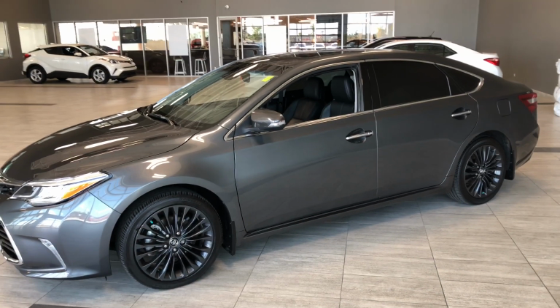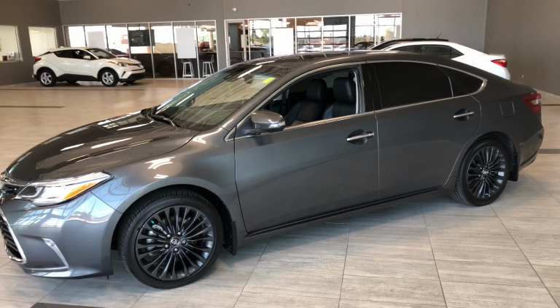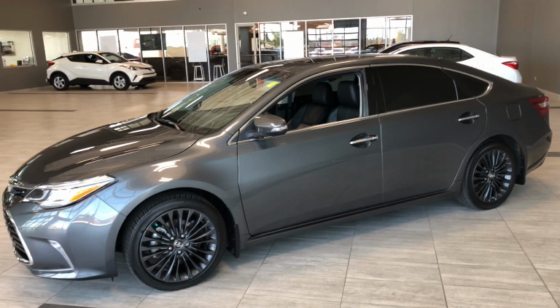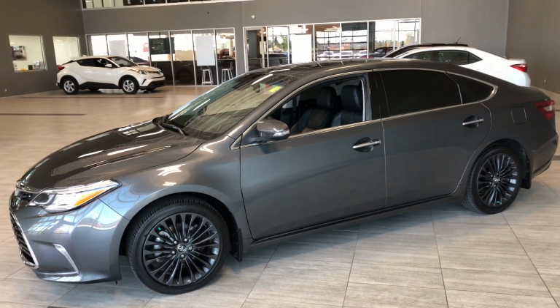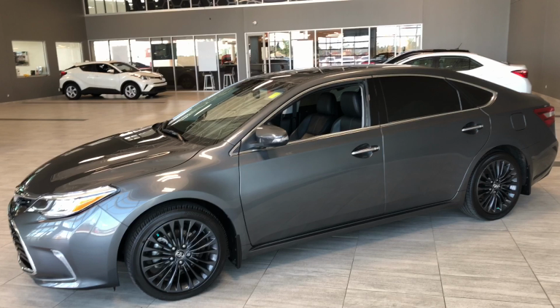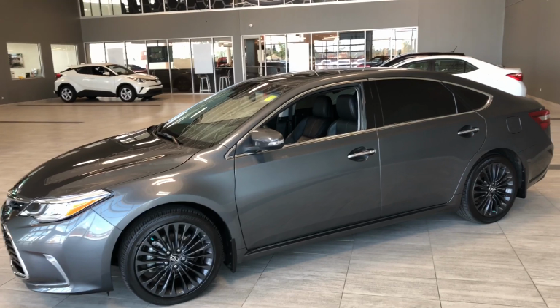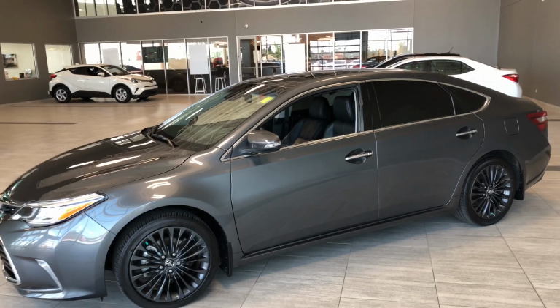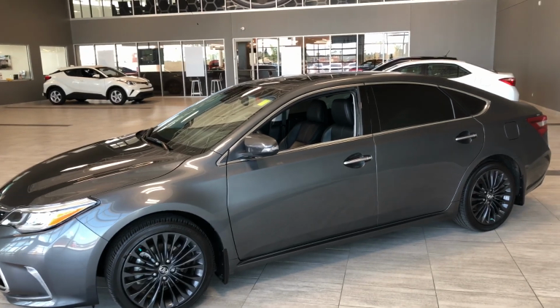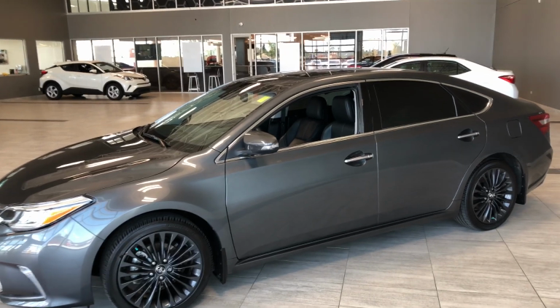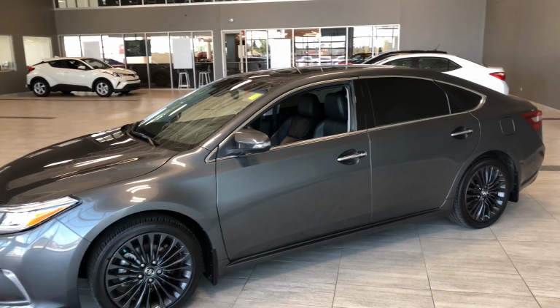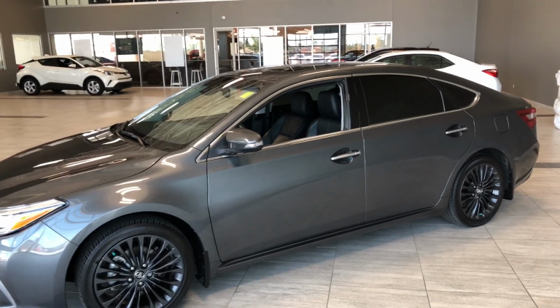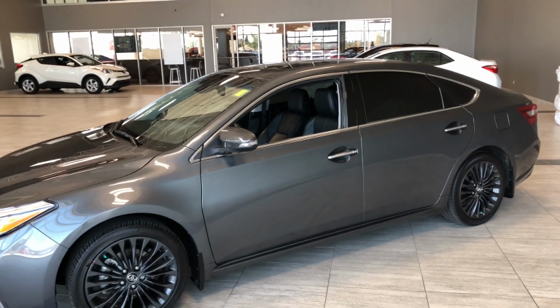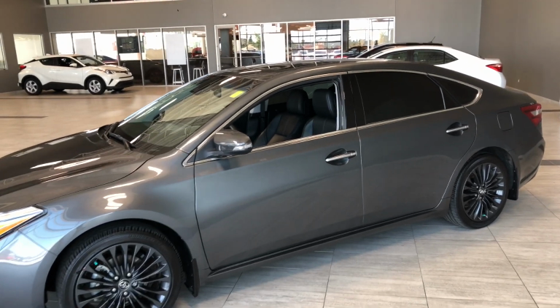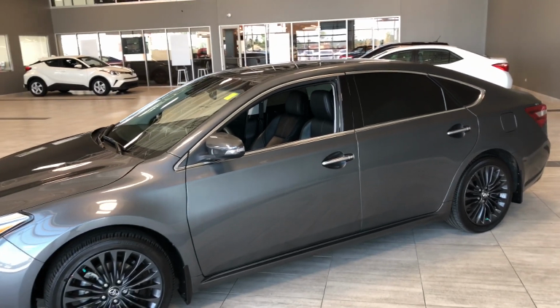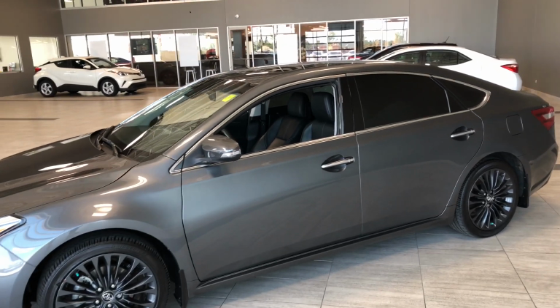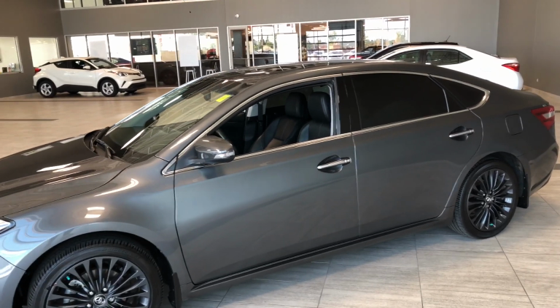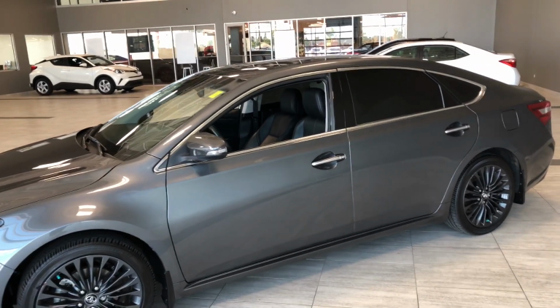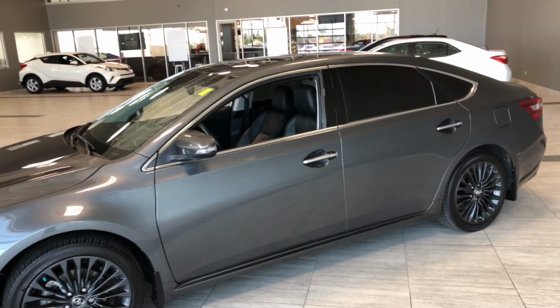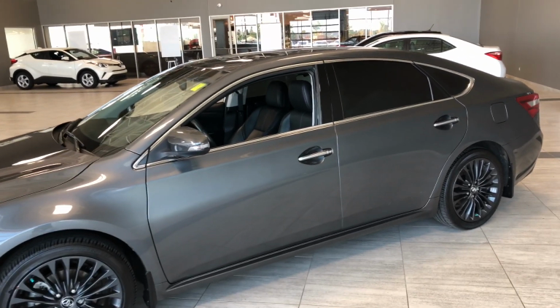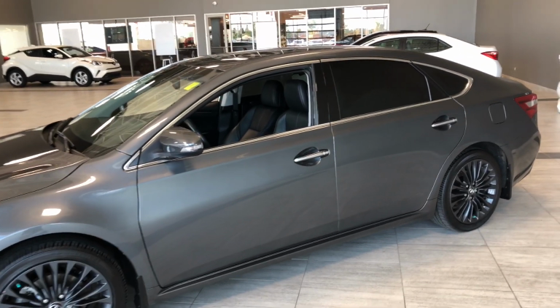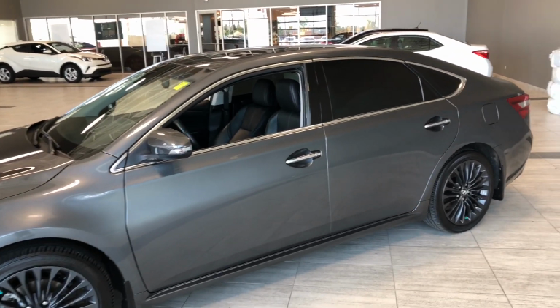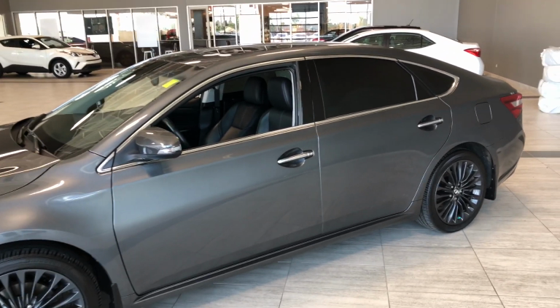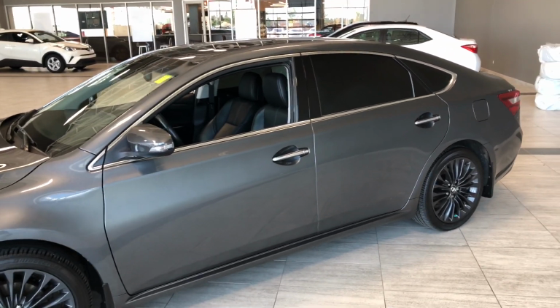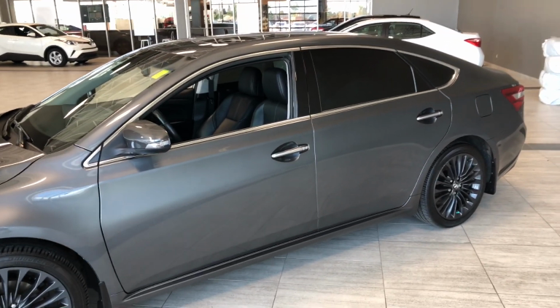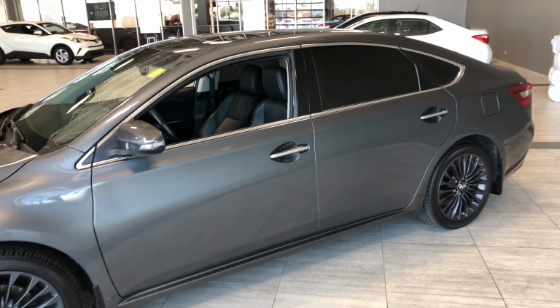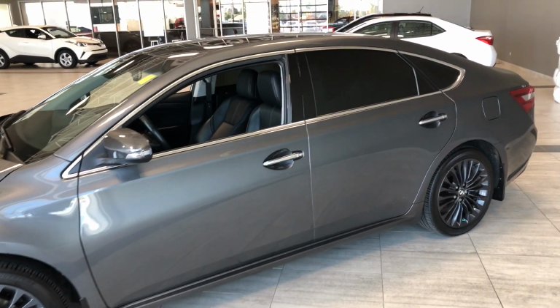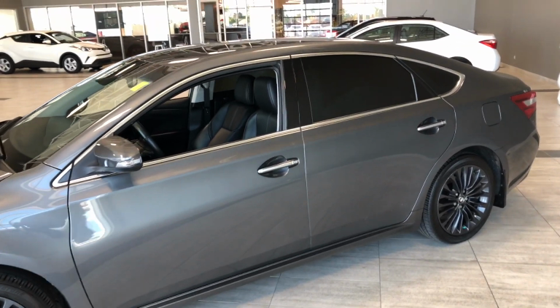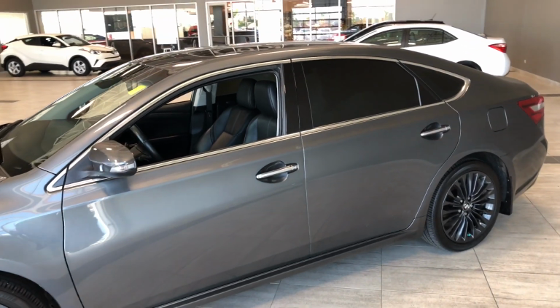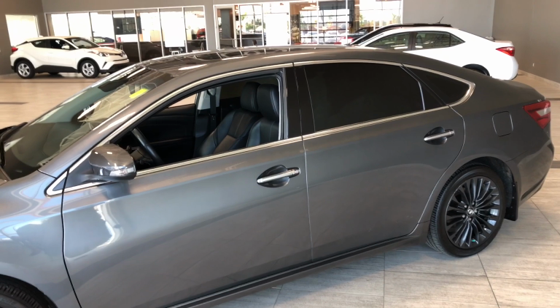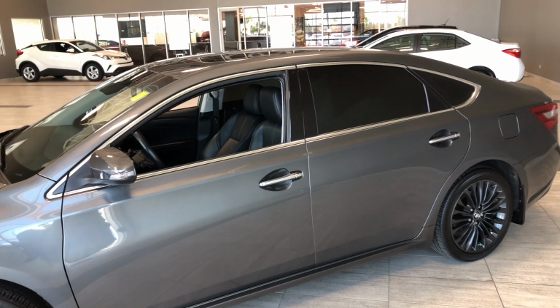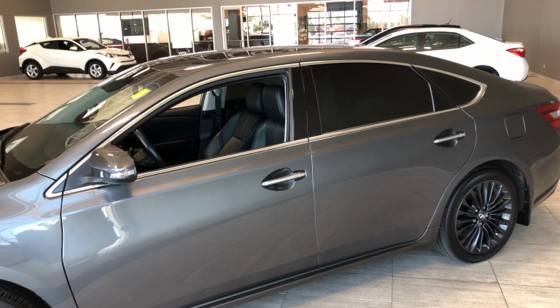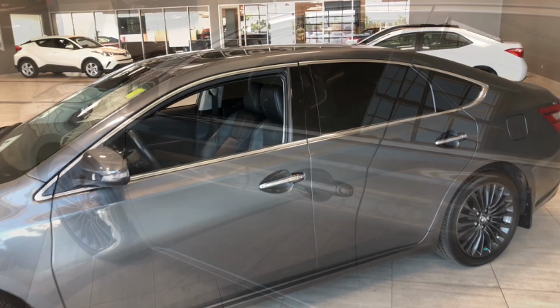Some of the great exterior features we have on this Avalon include turn signals on the side mirrors, a proximity smart key system, and a backup camera.